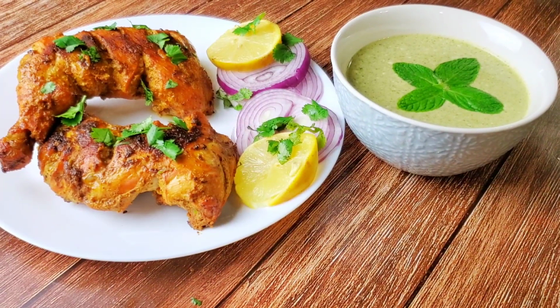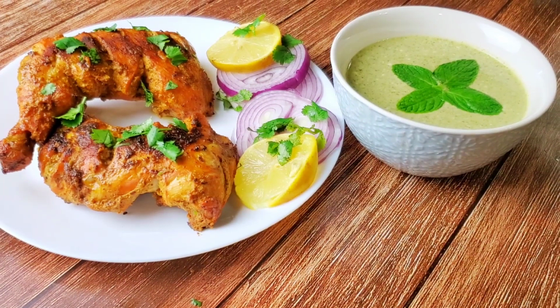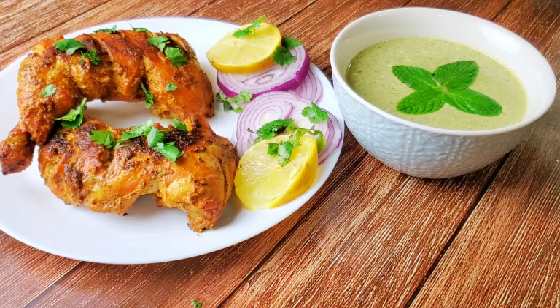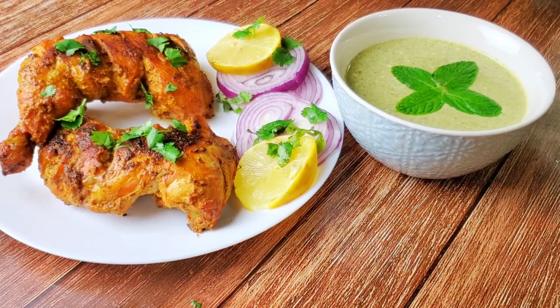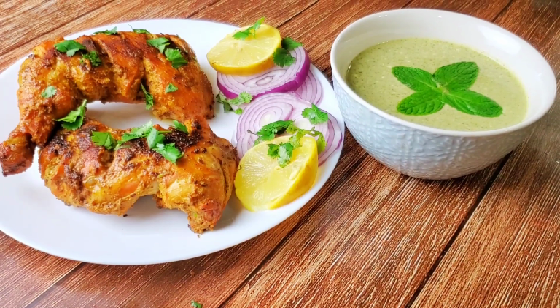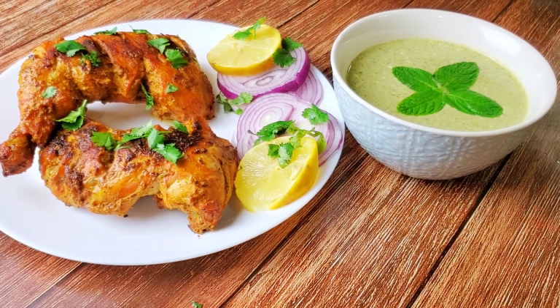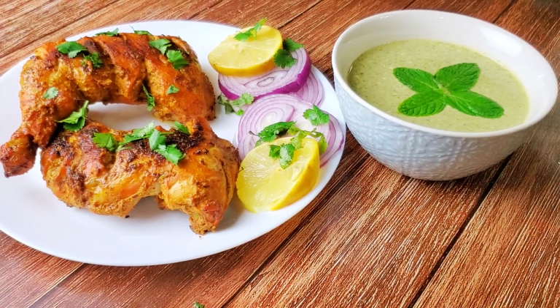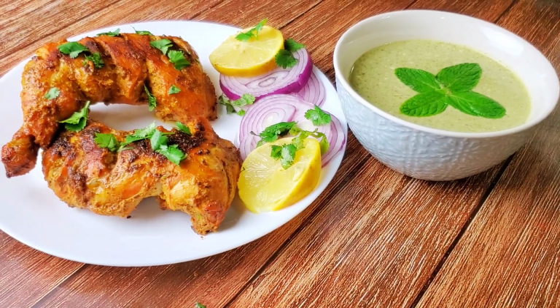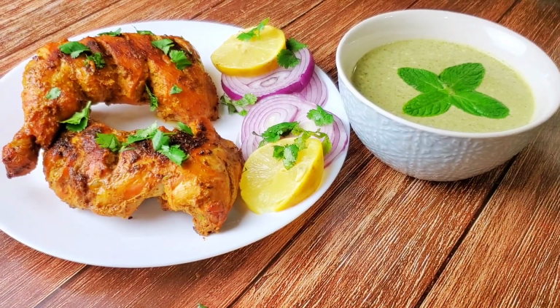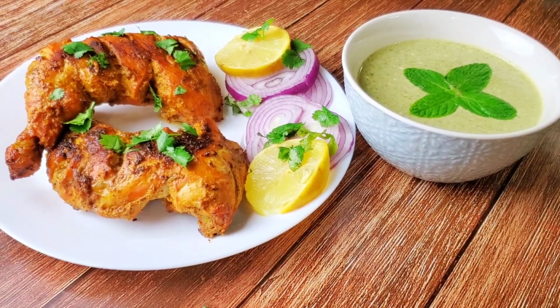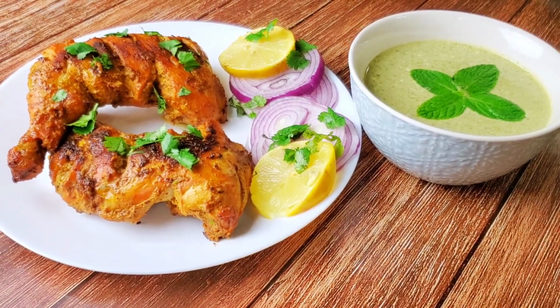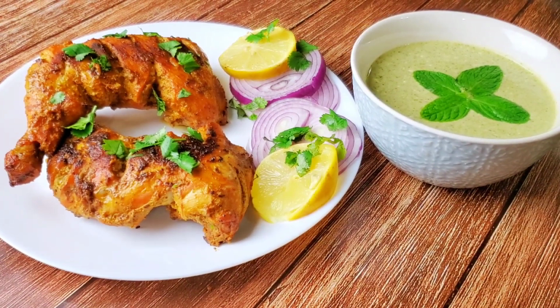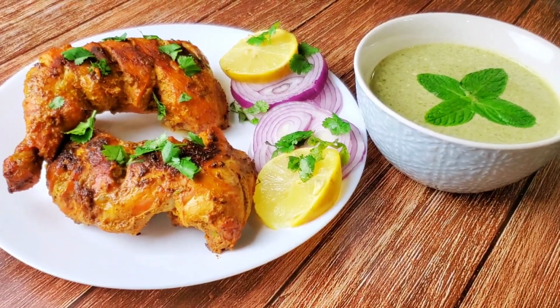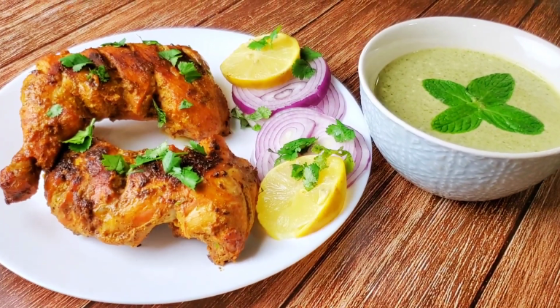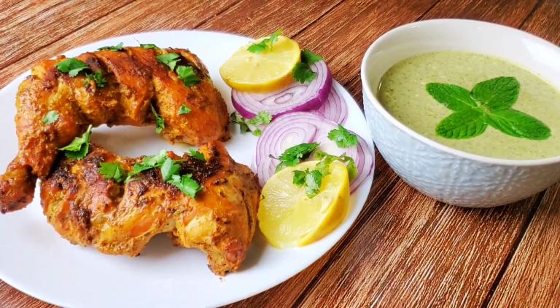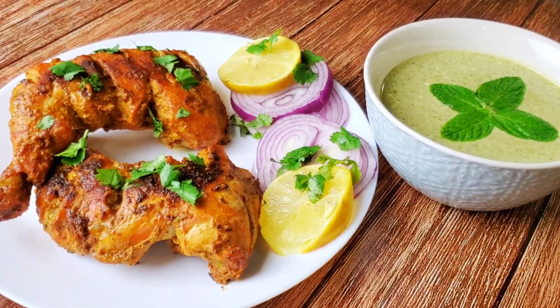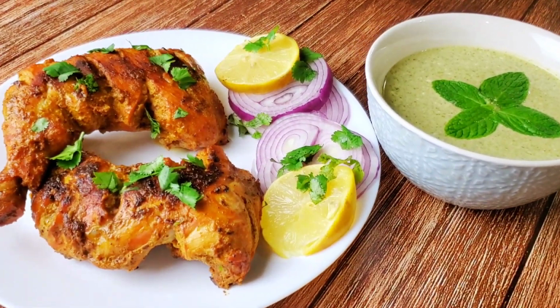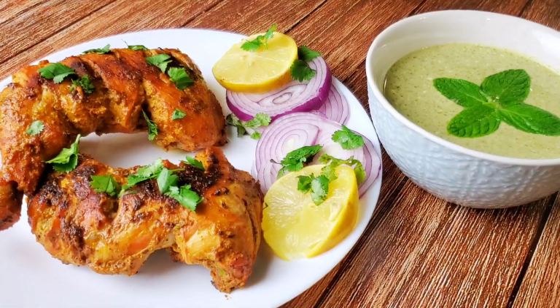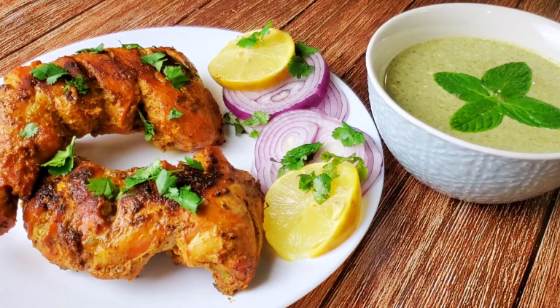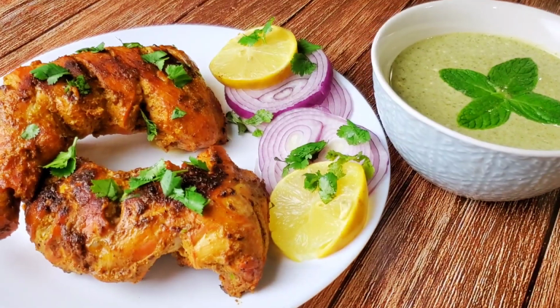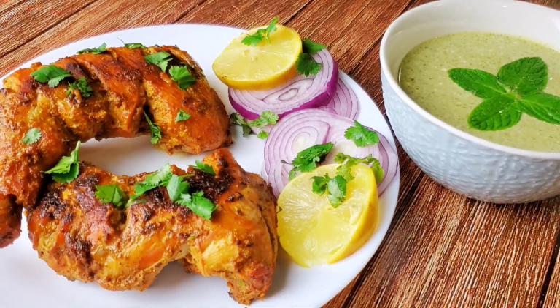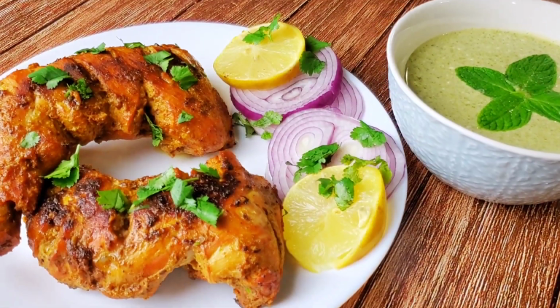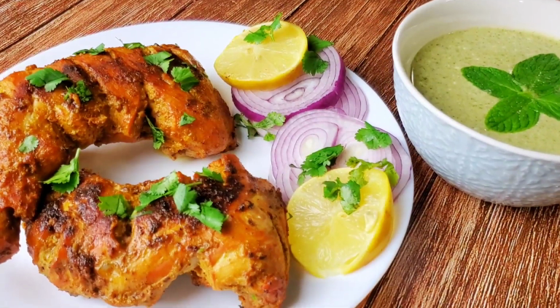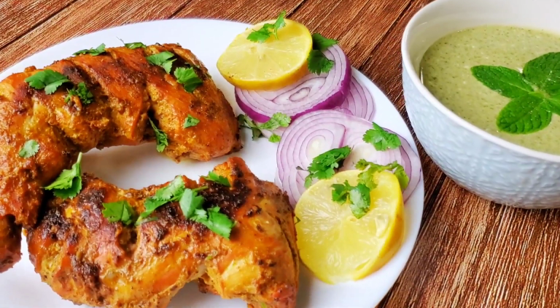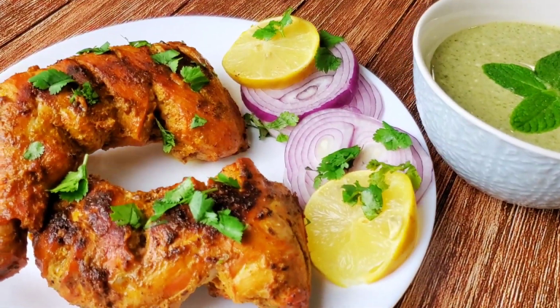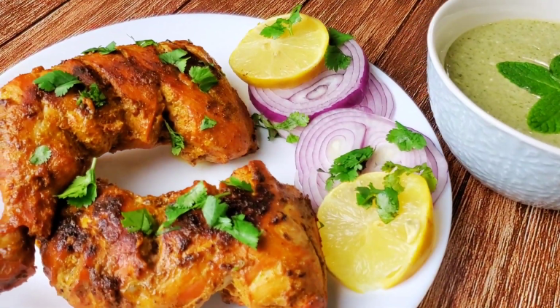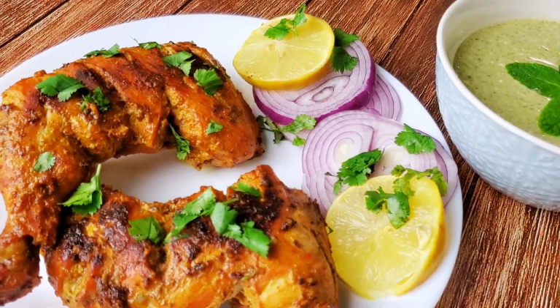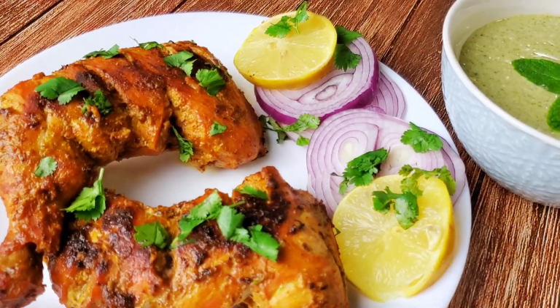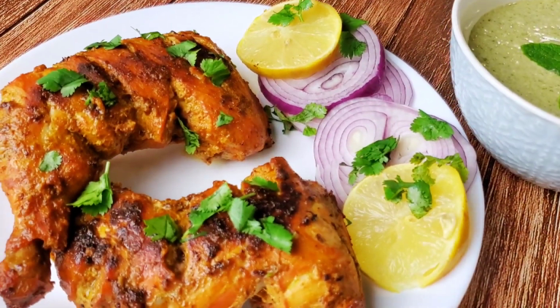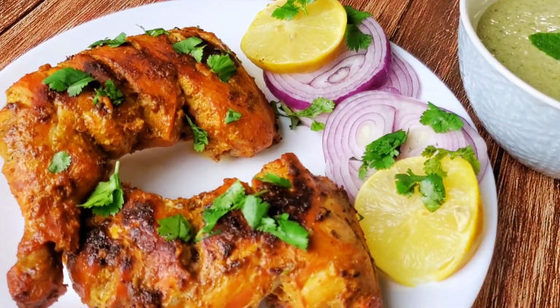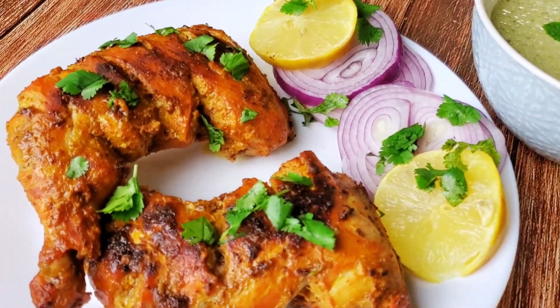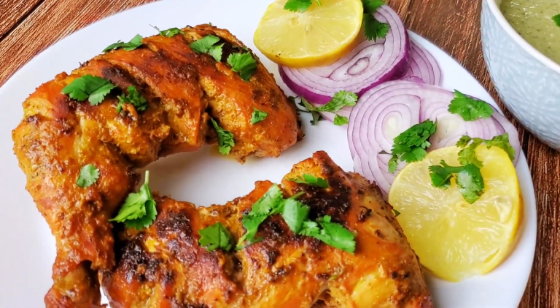If you like the recipe, please subscribe to my channel.